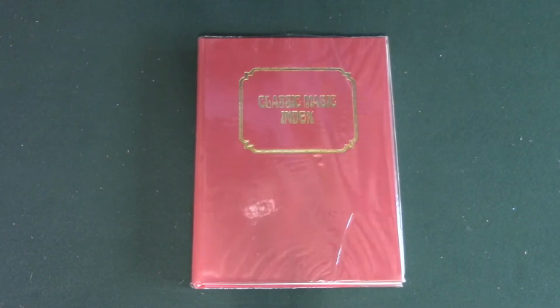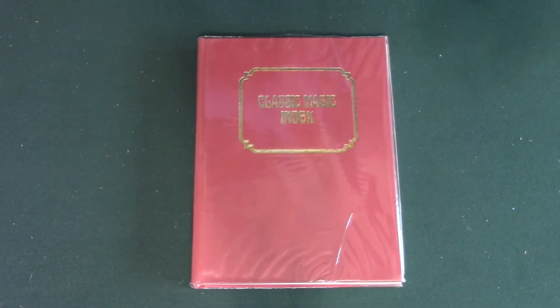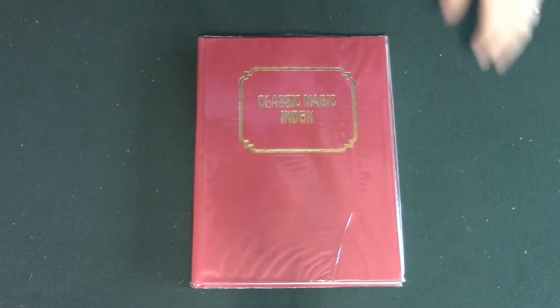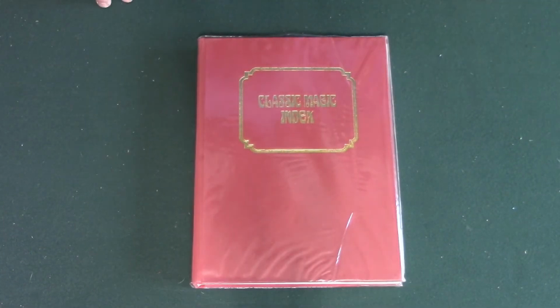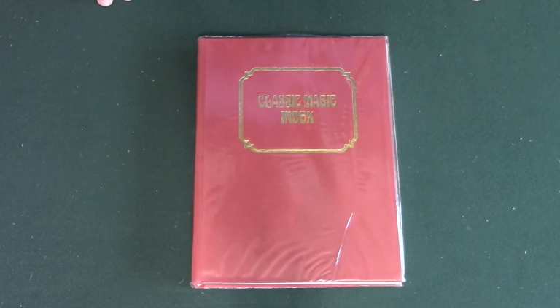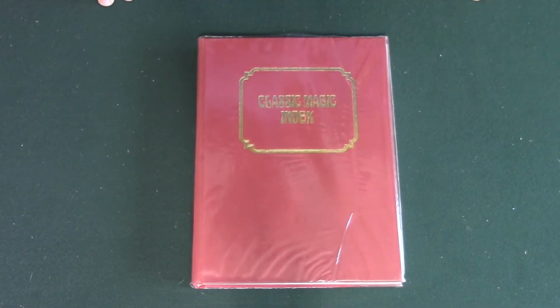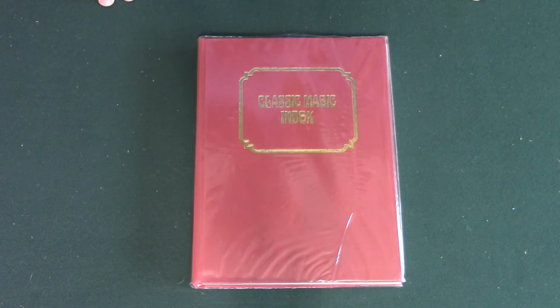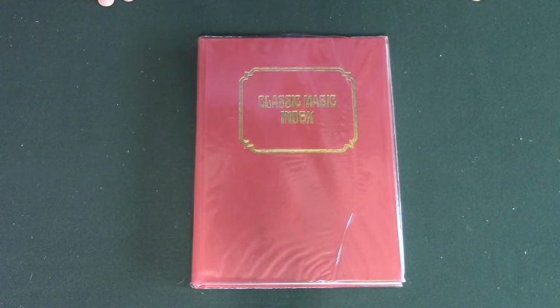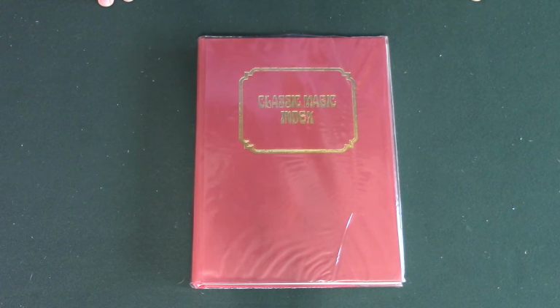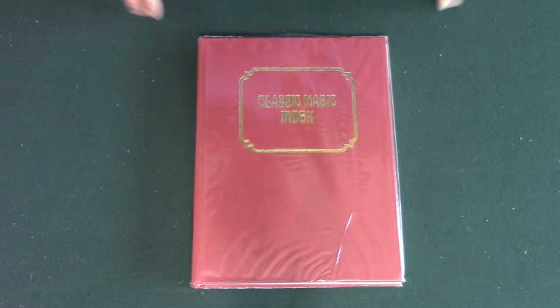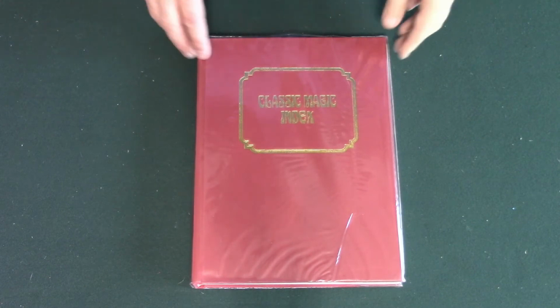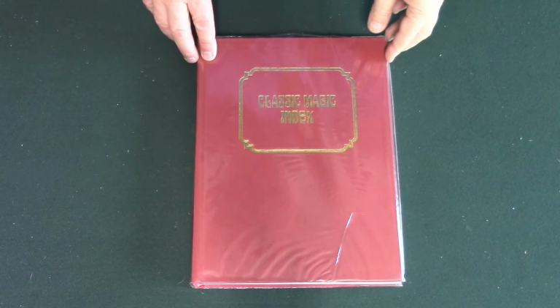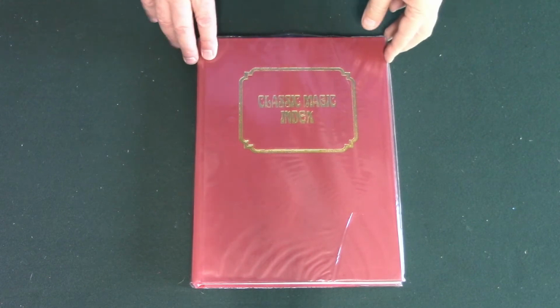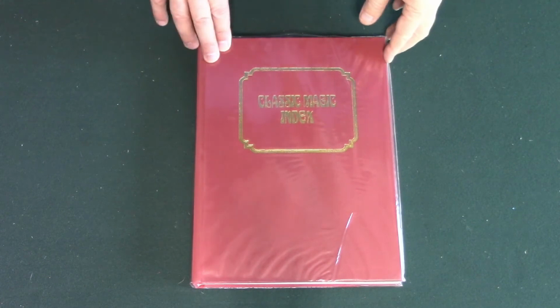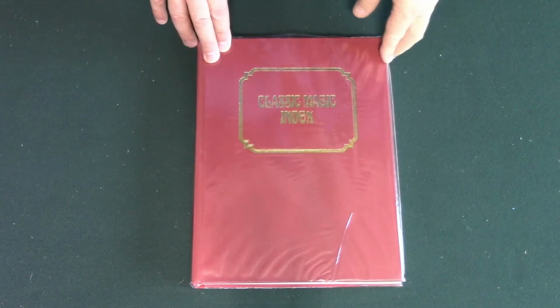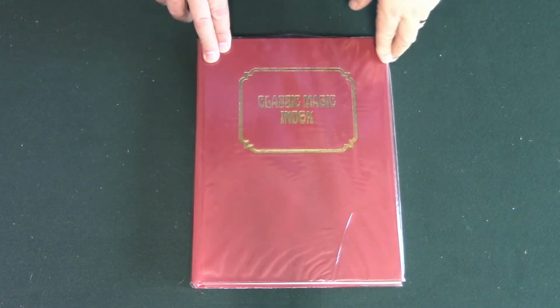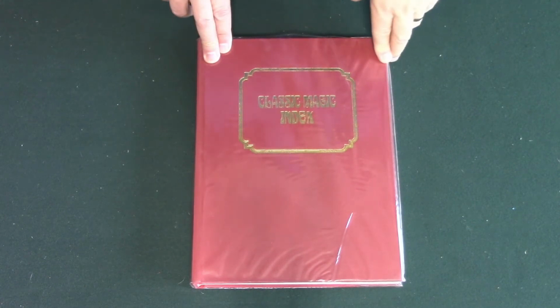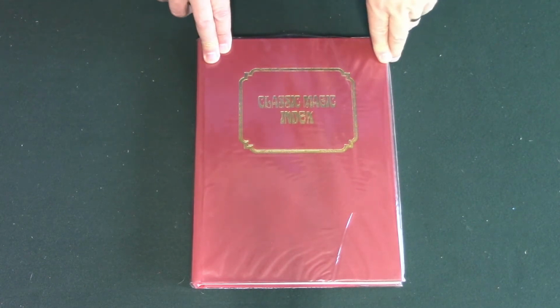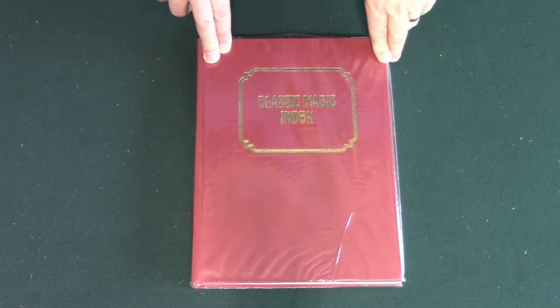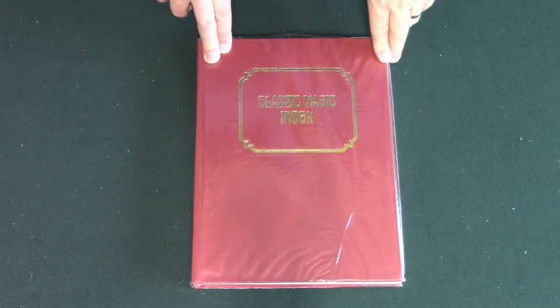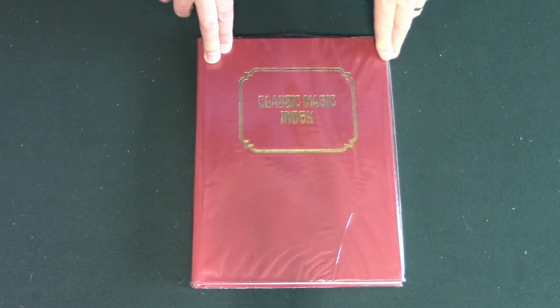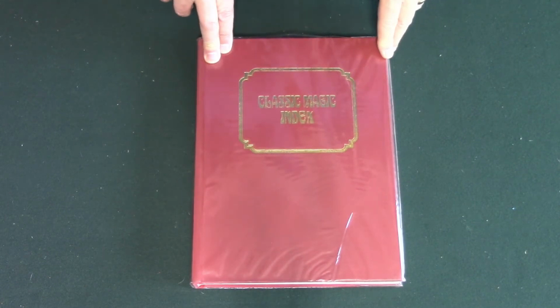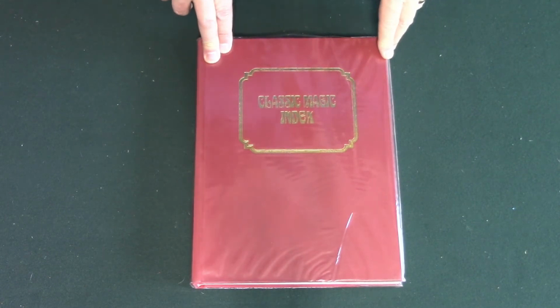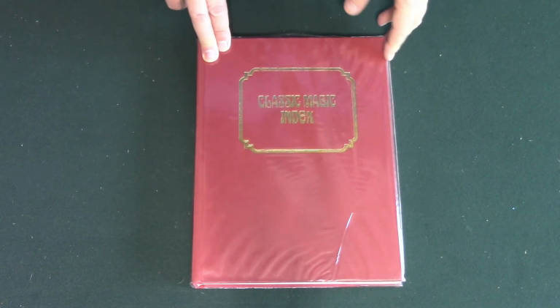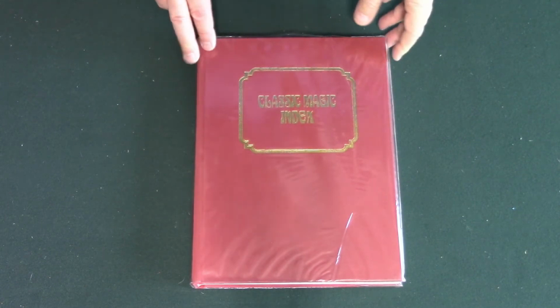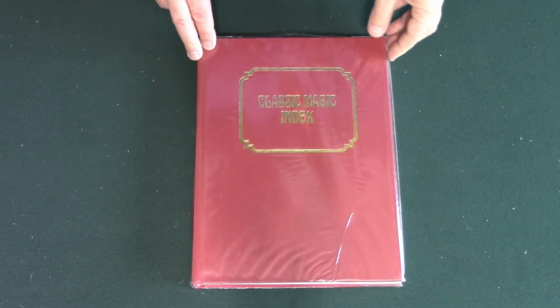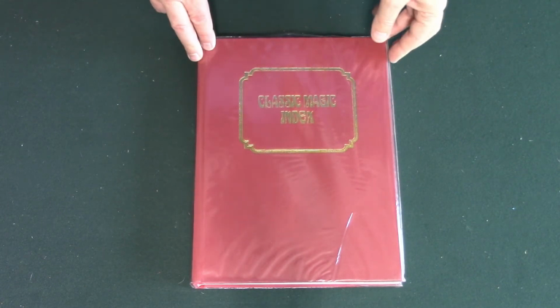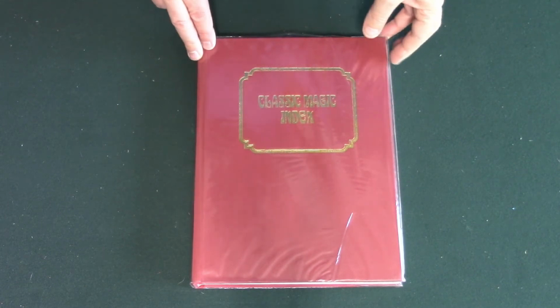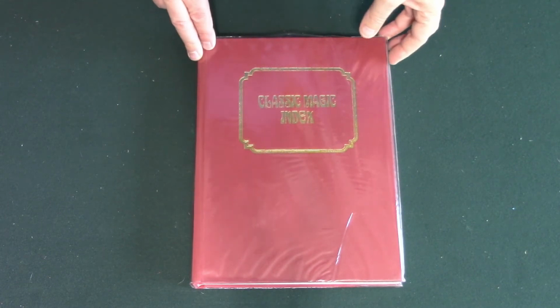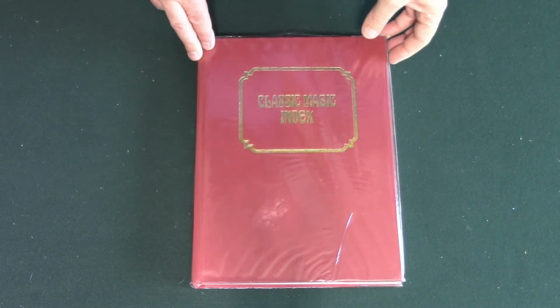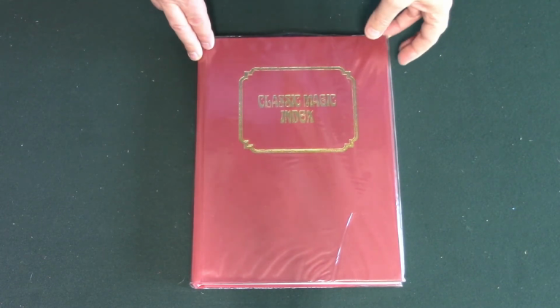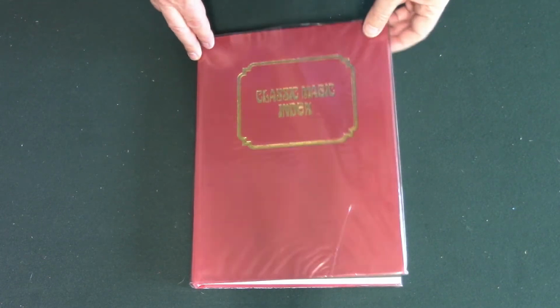This is book seven. This came out in 1986: the Classic Magic Index.